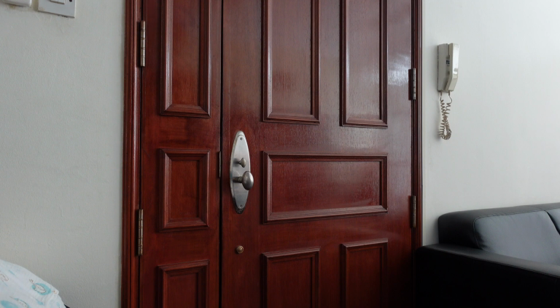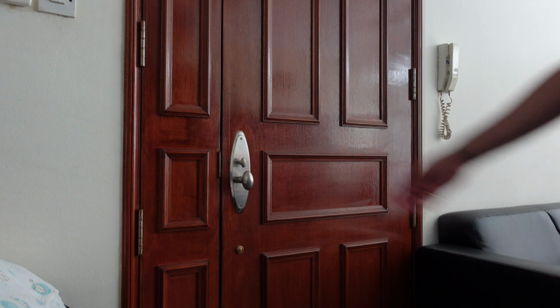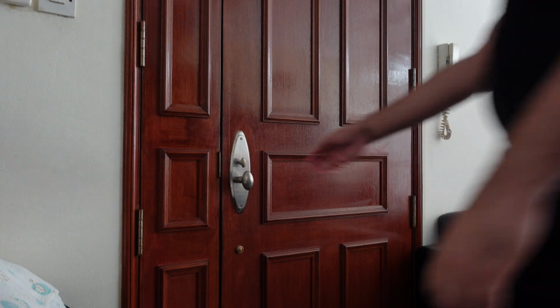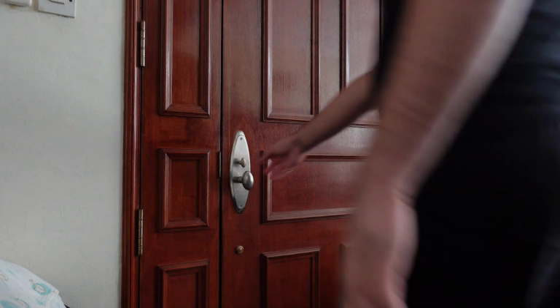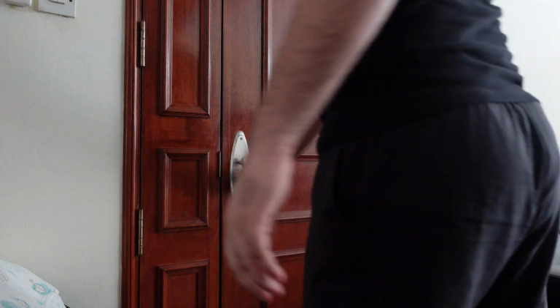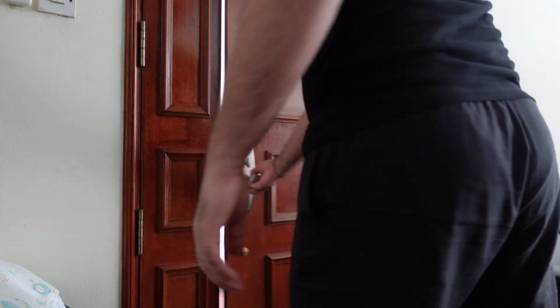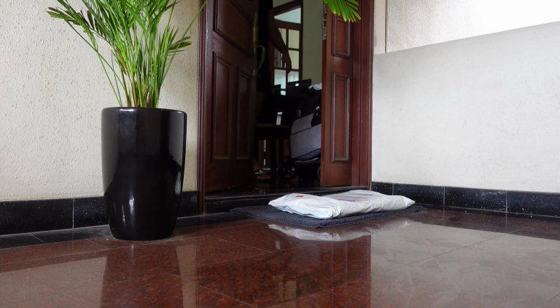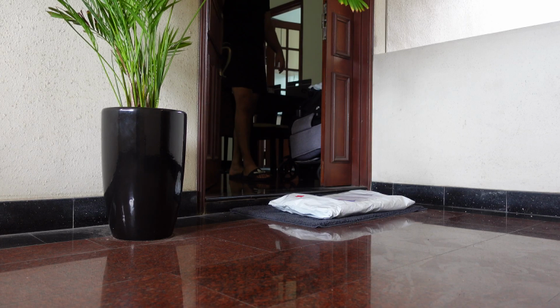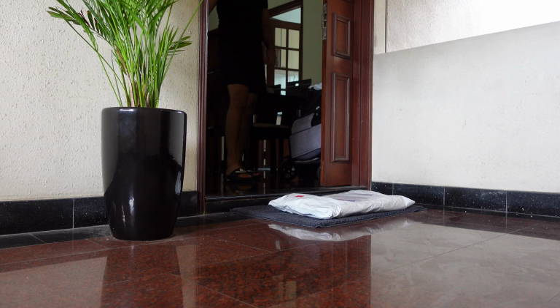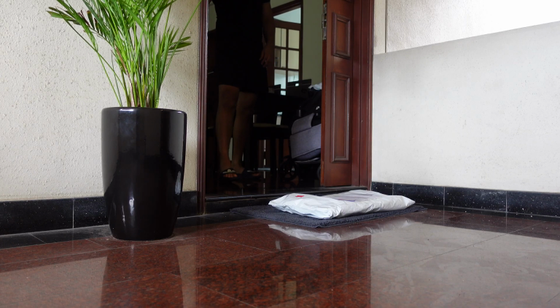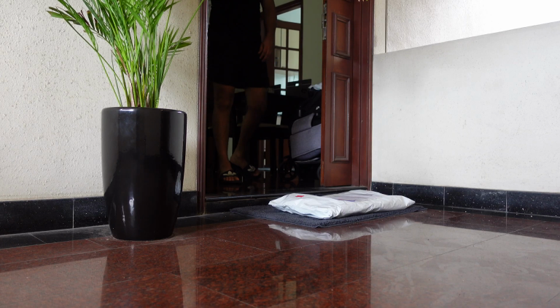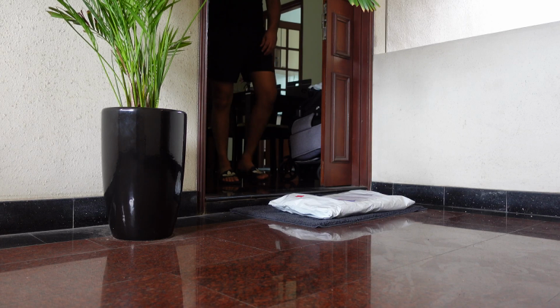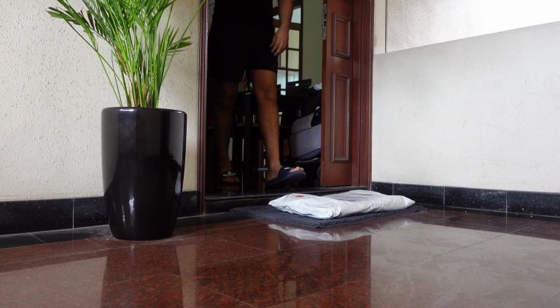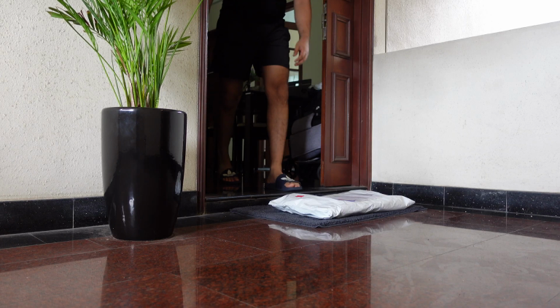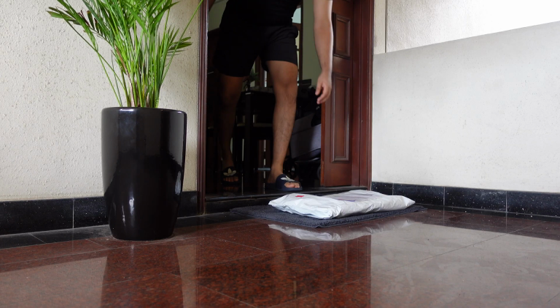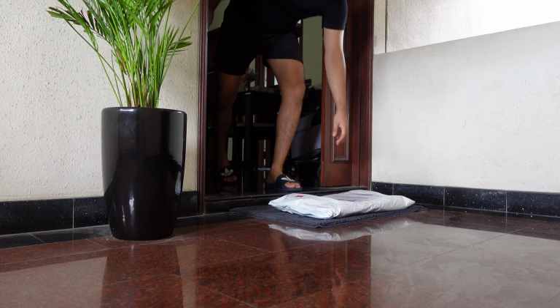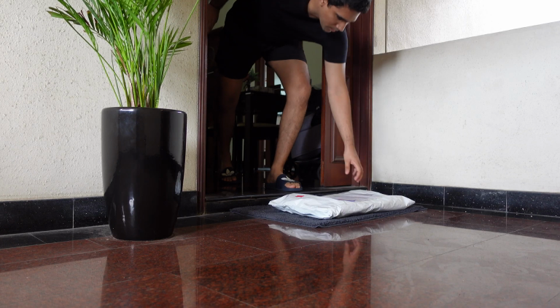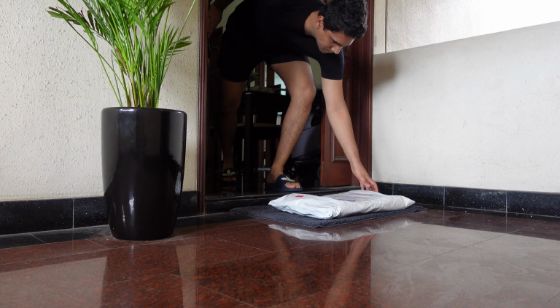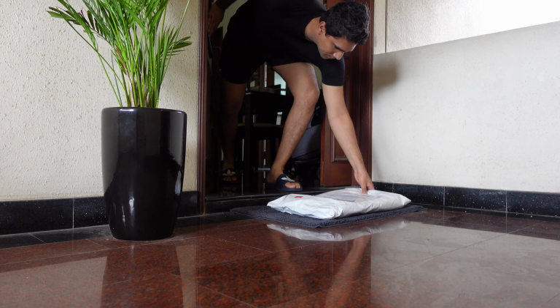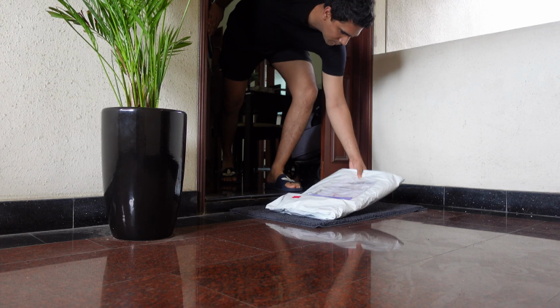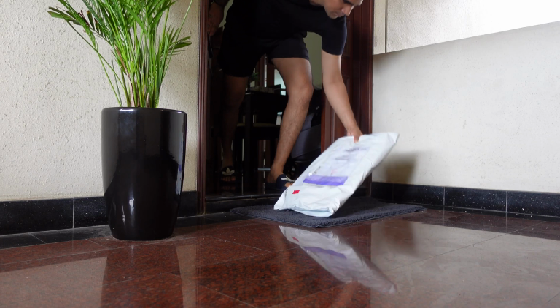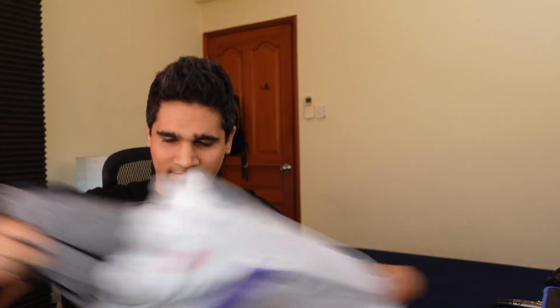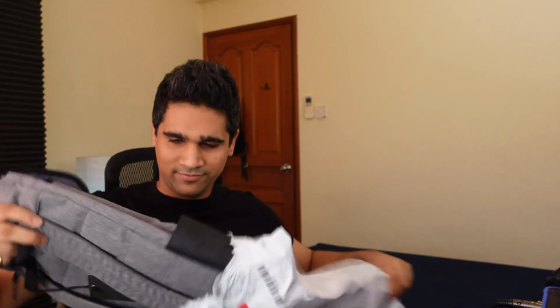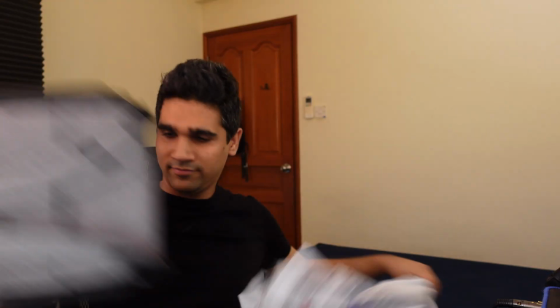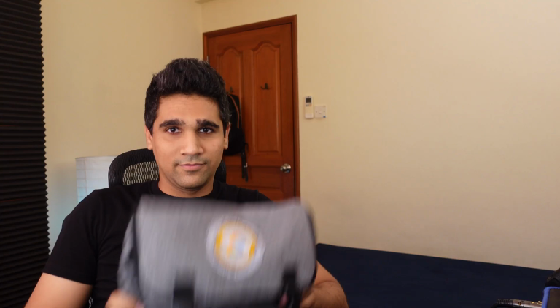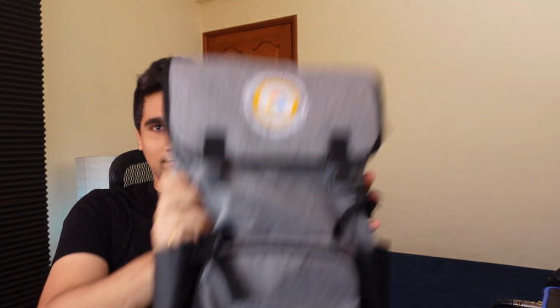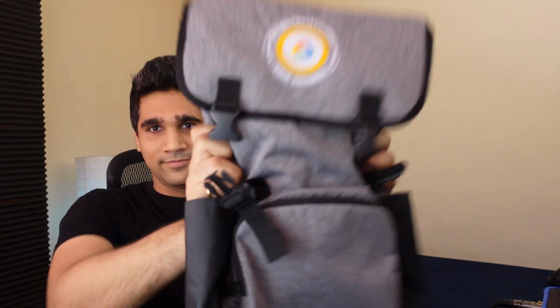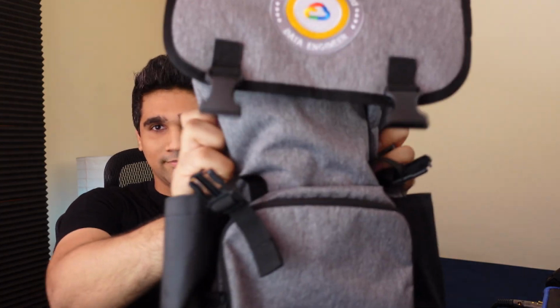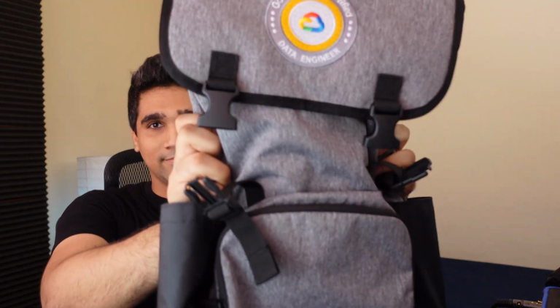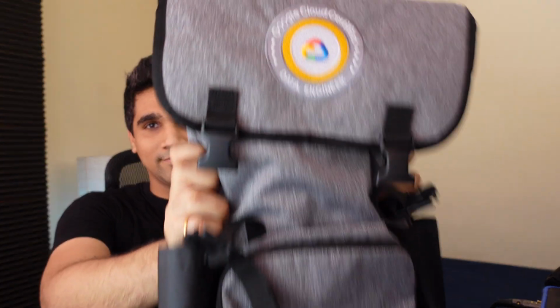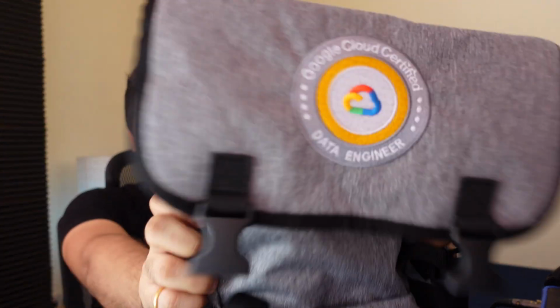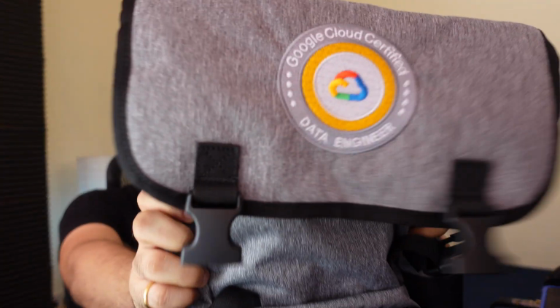What is up YouTube? I finally received the package from Google after clearing the certification exam. I opted for this Timbuk2 bag, which looks pretty slick.